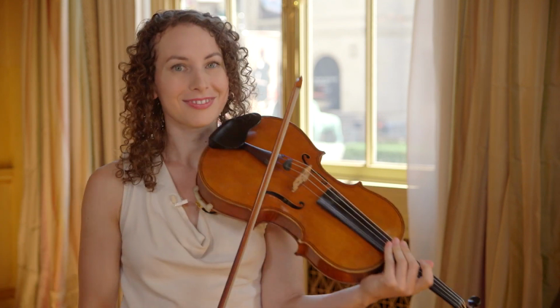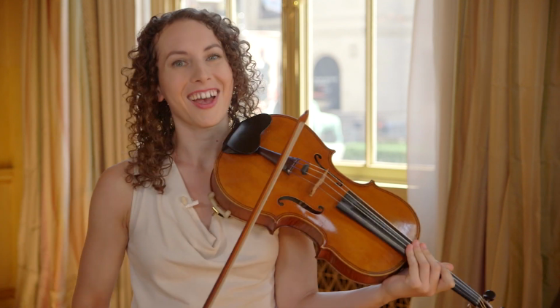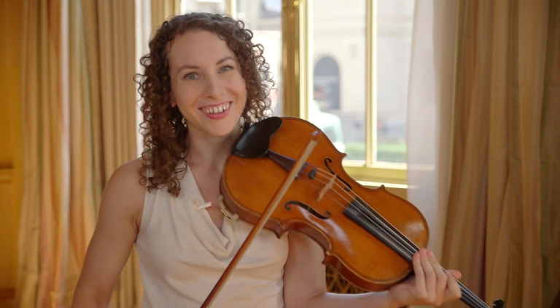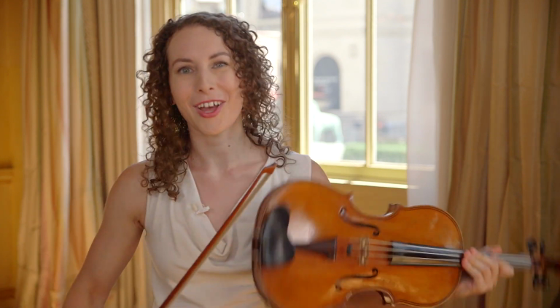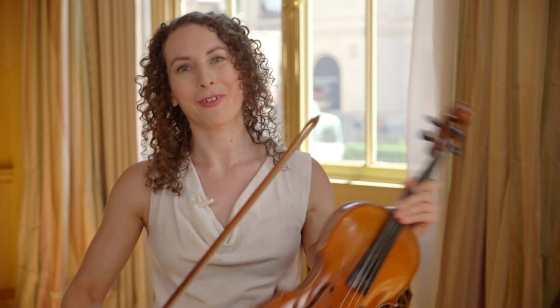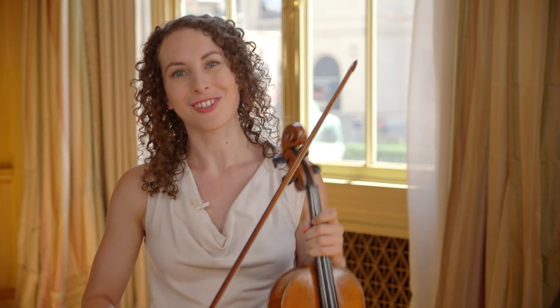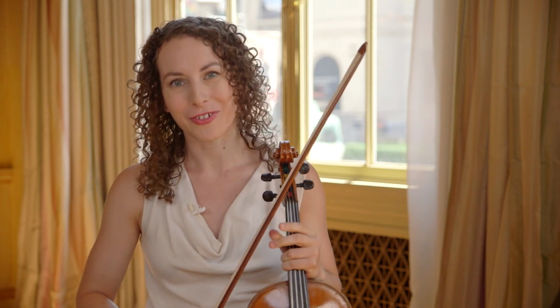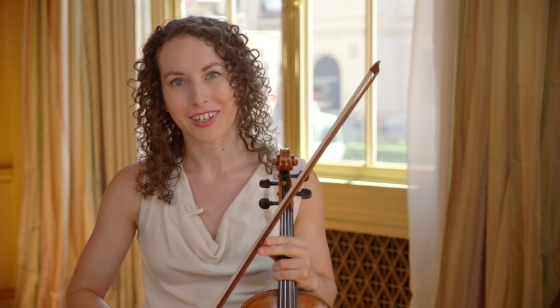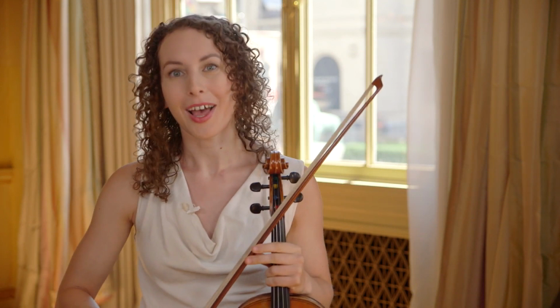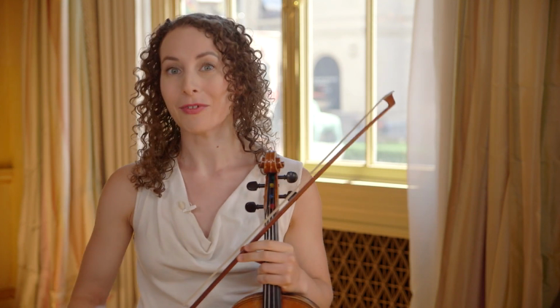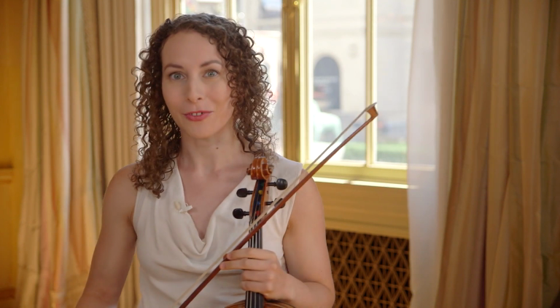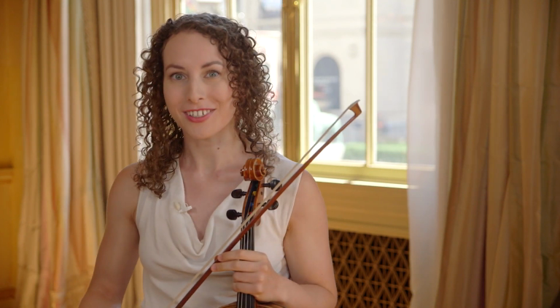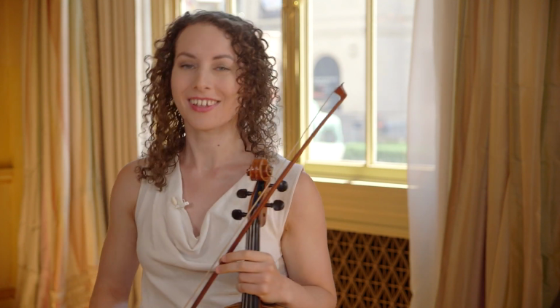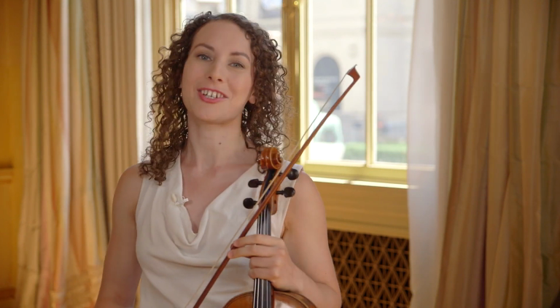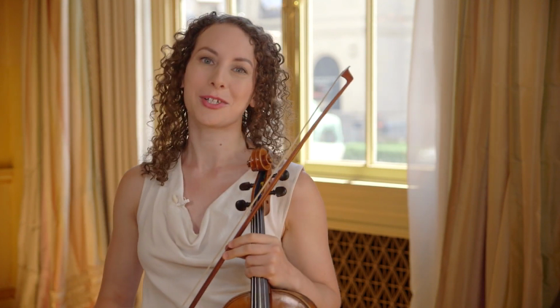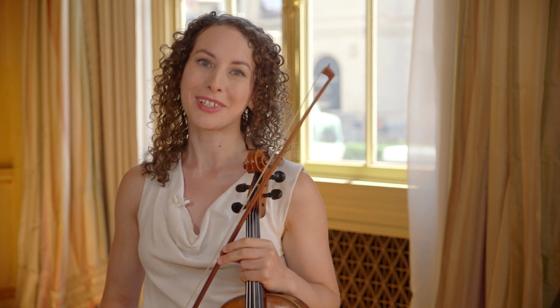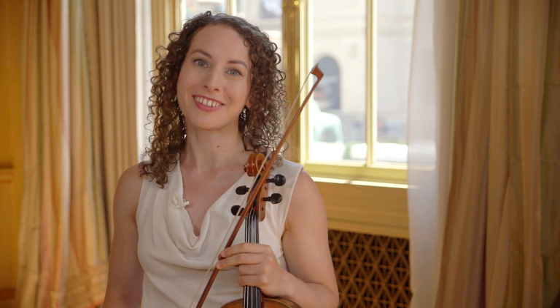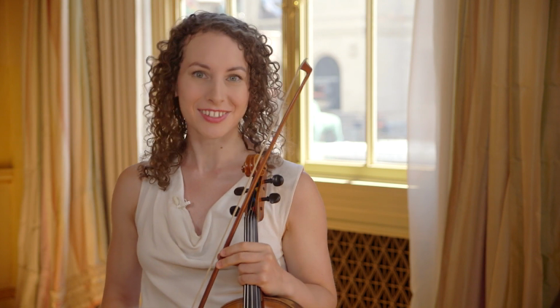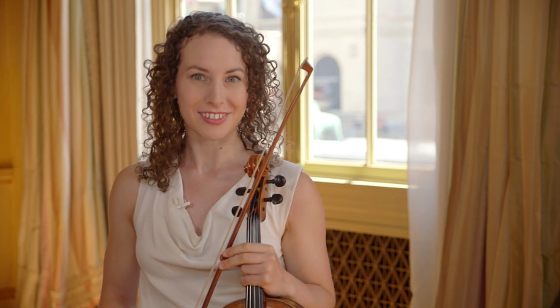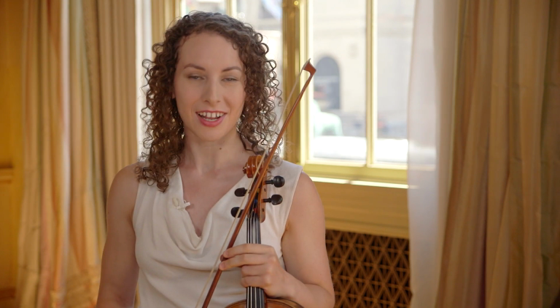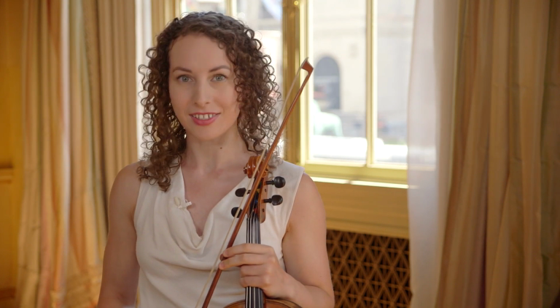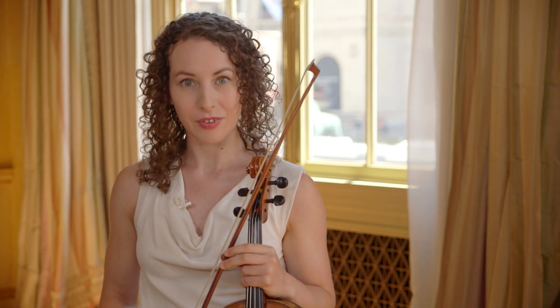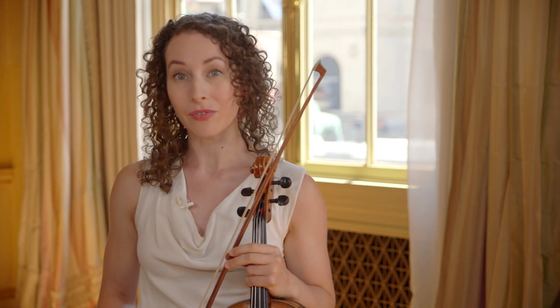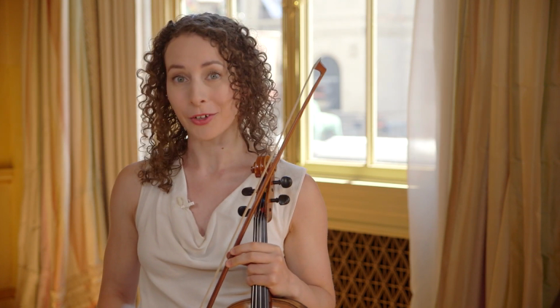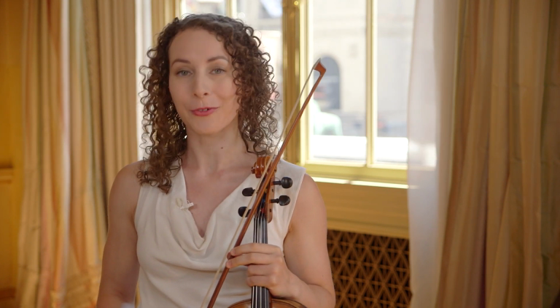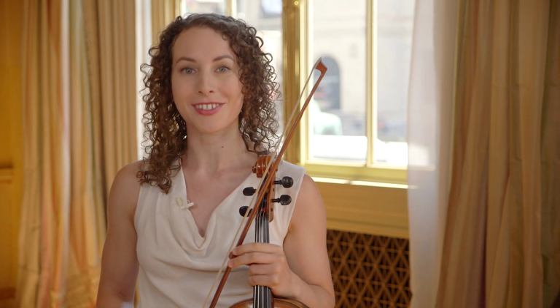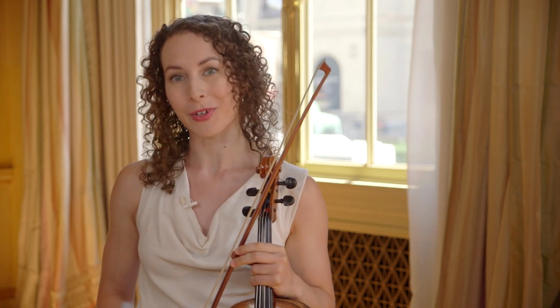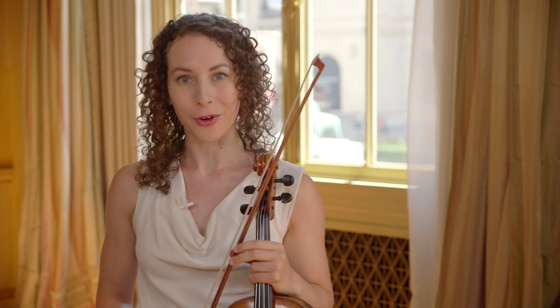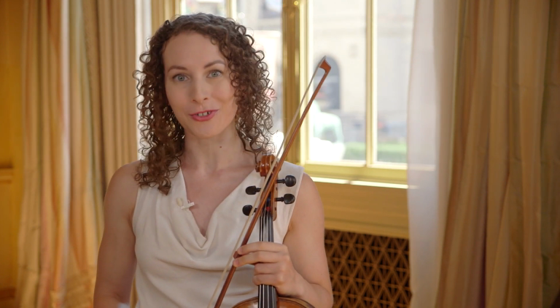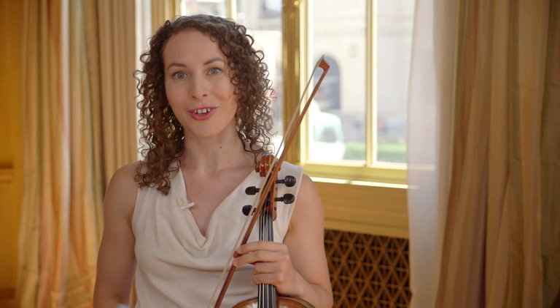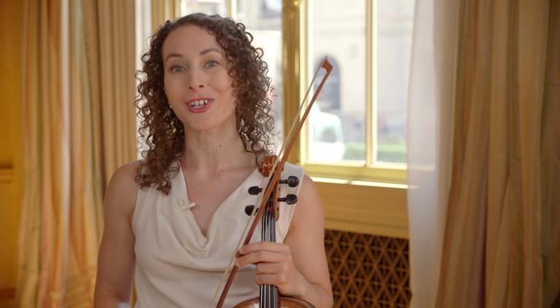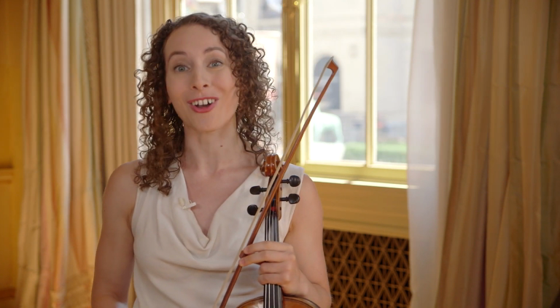Hi, I'm Roslyn Green. I'm a violist and I just completed this season as a Civic Fellow with the Civic Orchestra of Chicago.